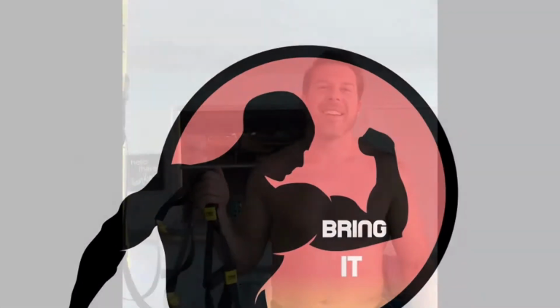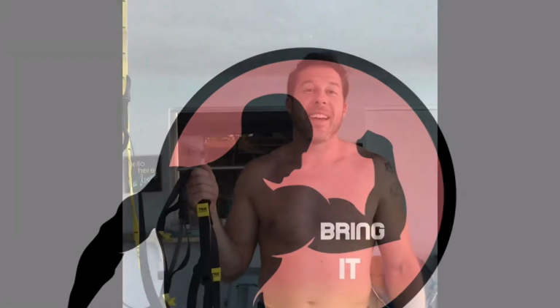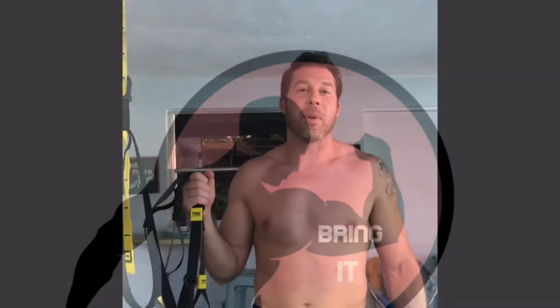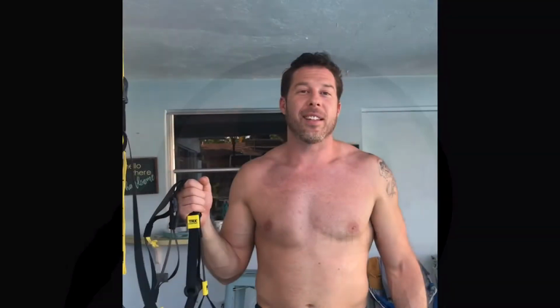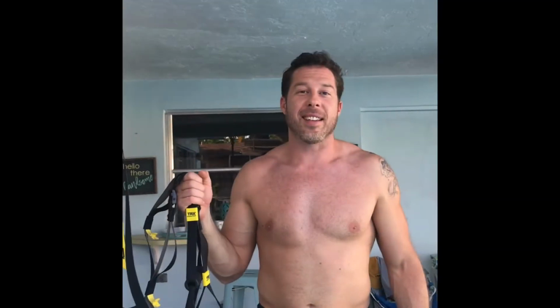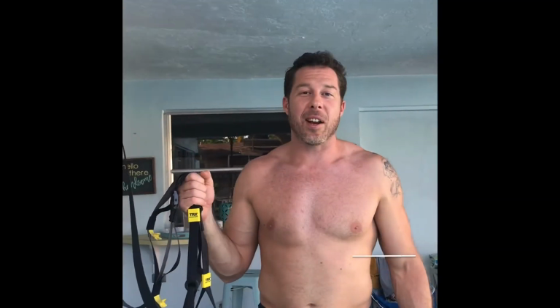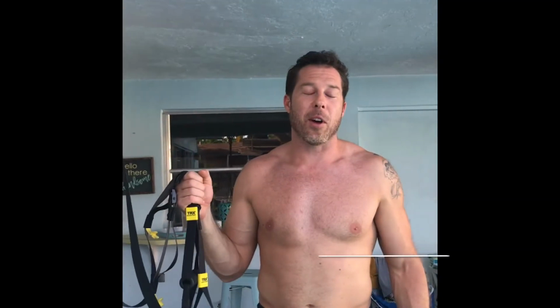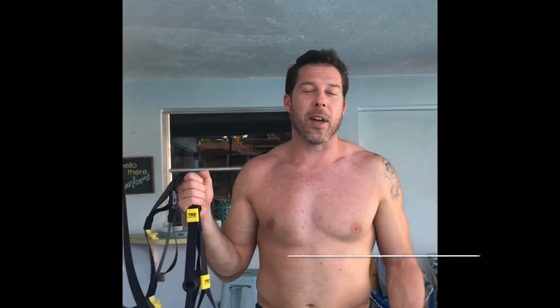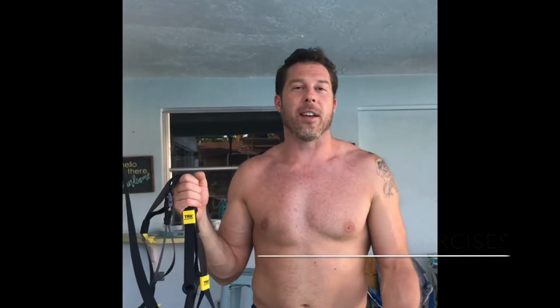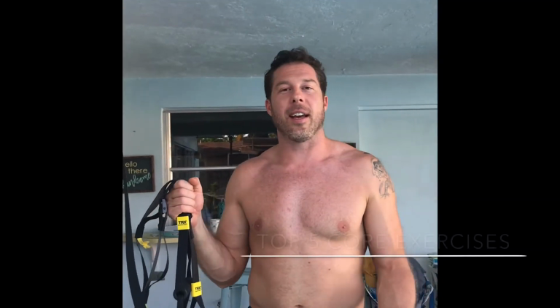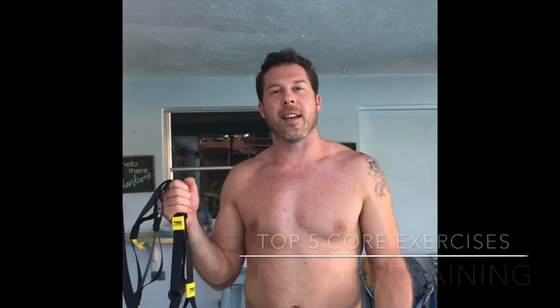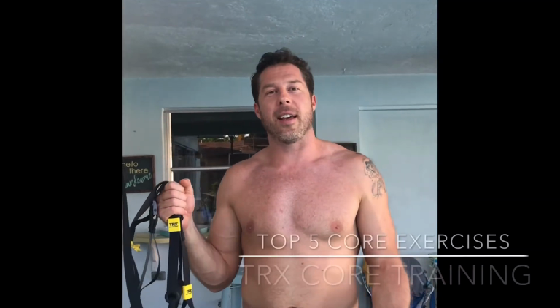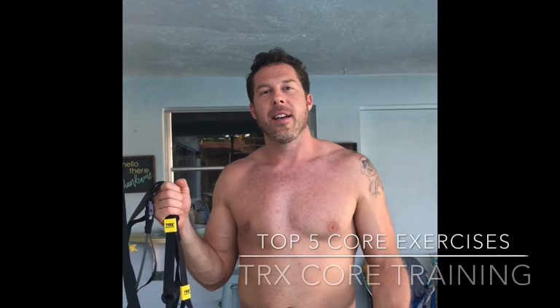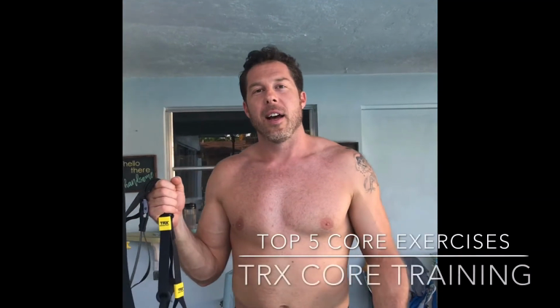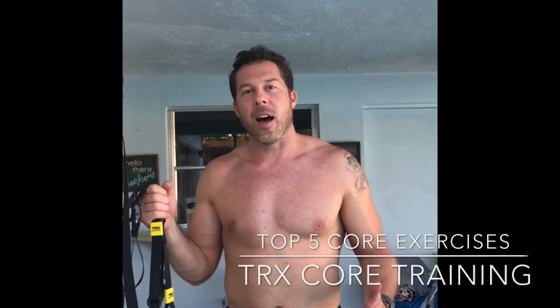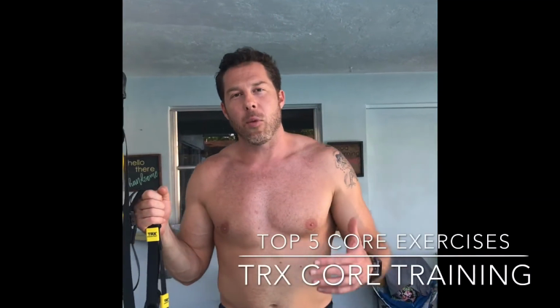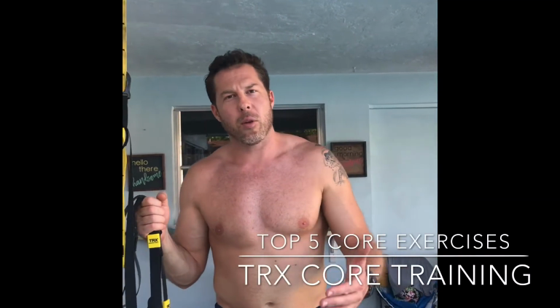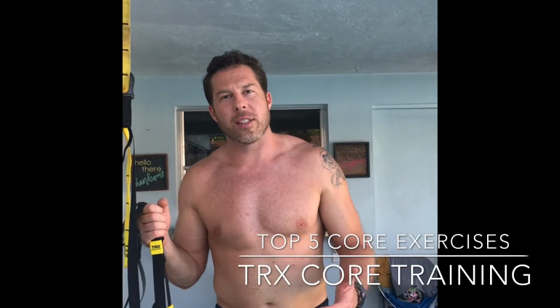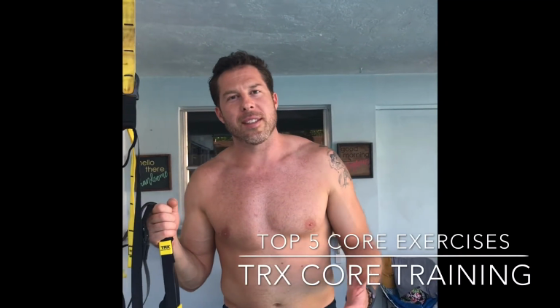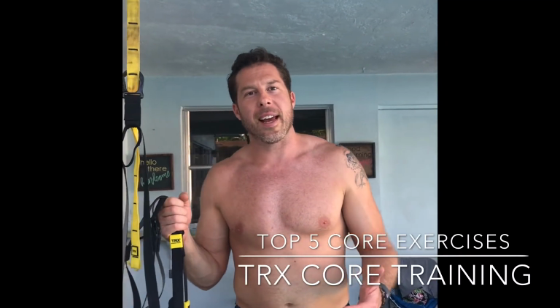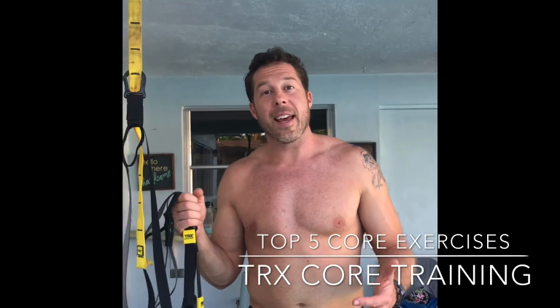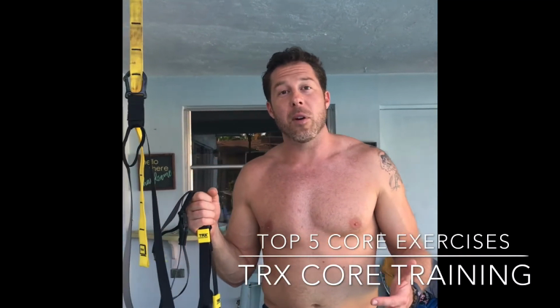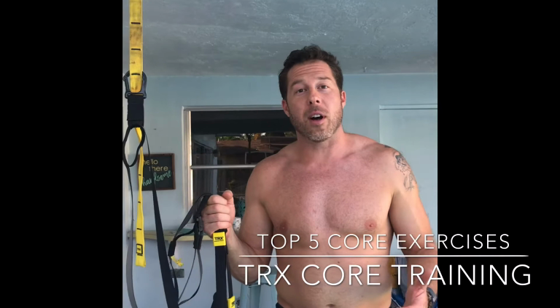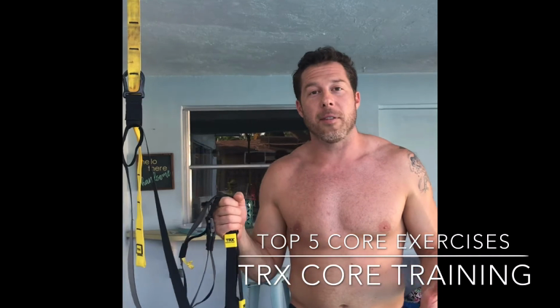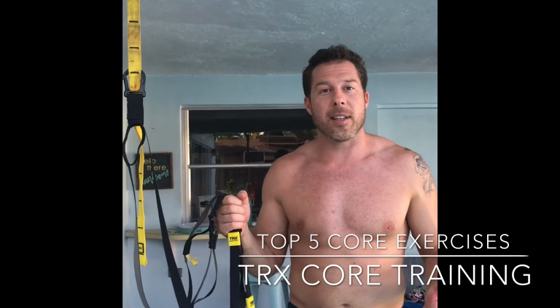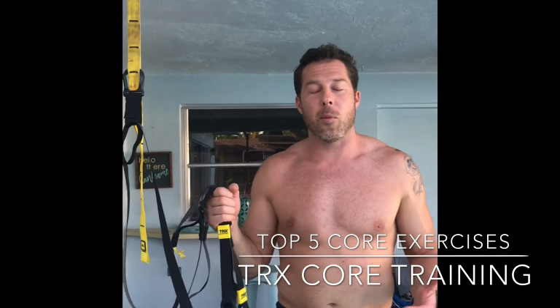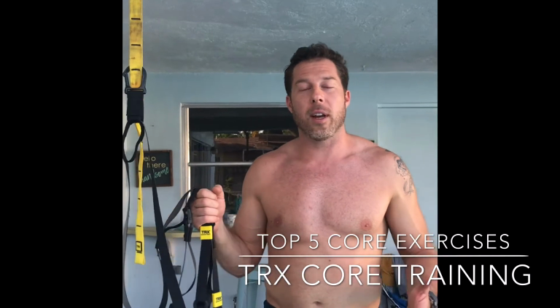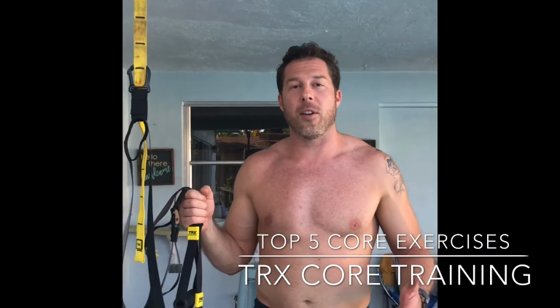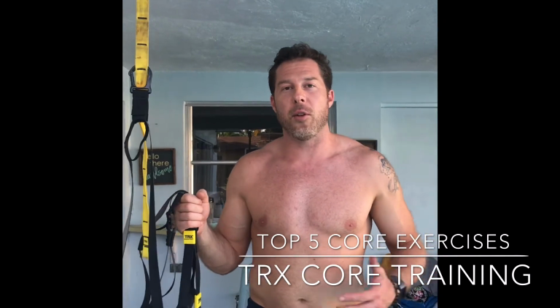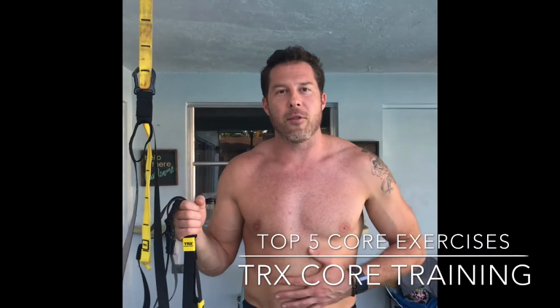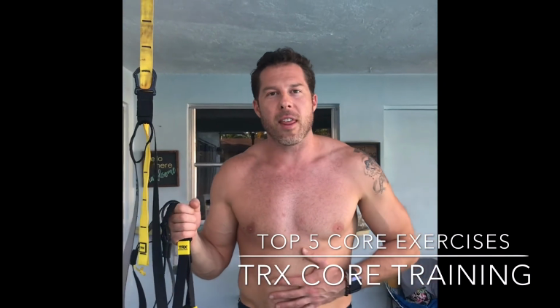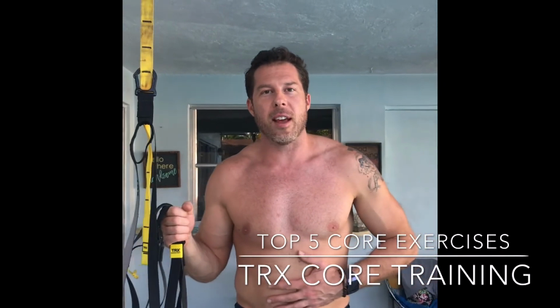Hey everybody, this is Adam. I hope you had a good day today. One of the questions that I get most often is, Adam, what can I do to get rid of this?